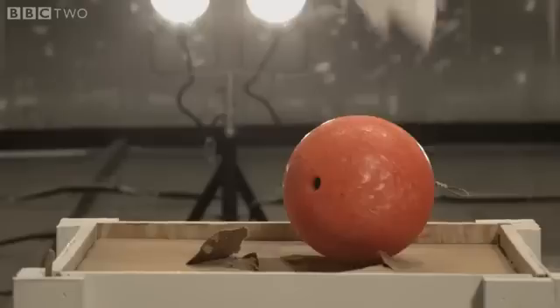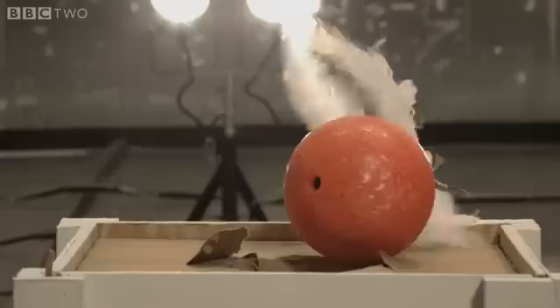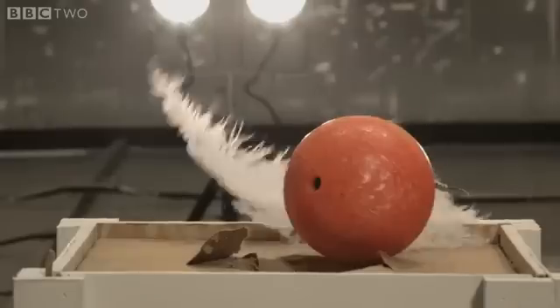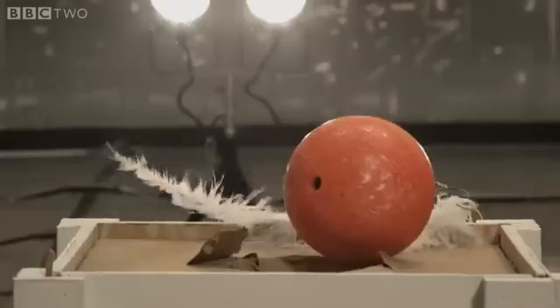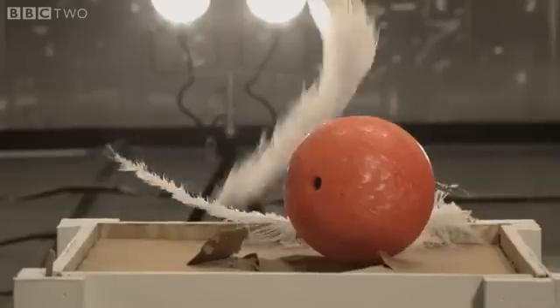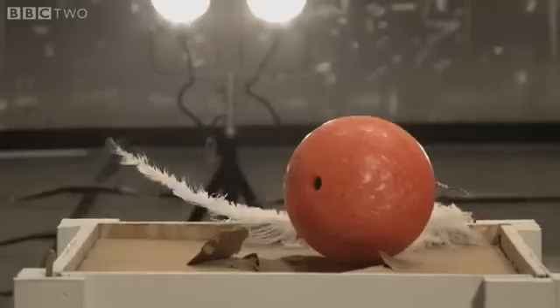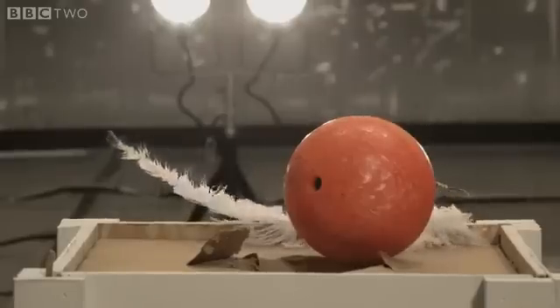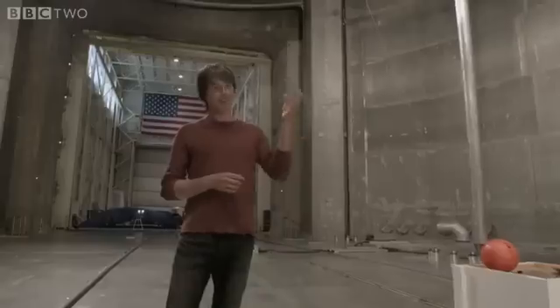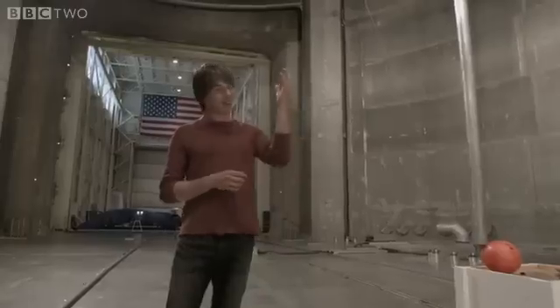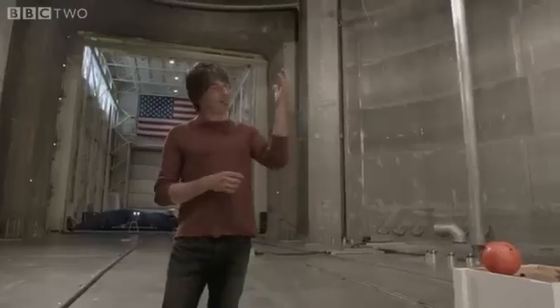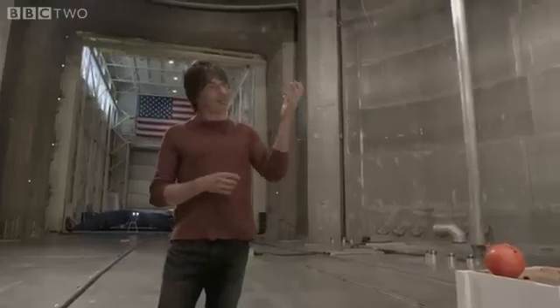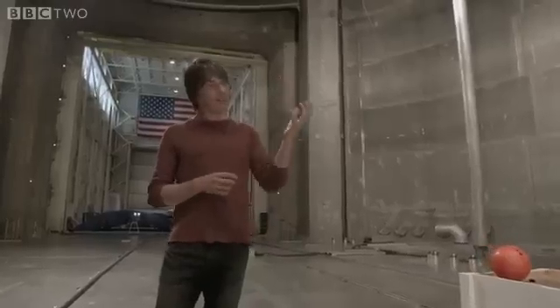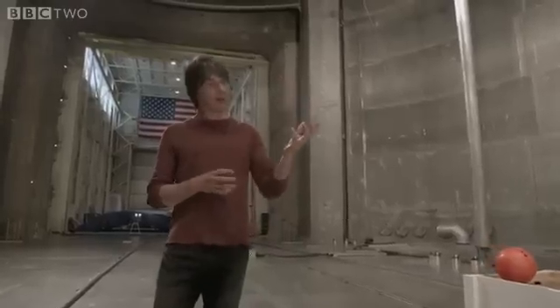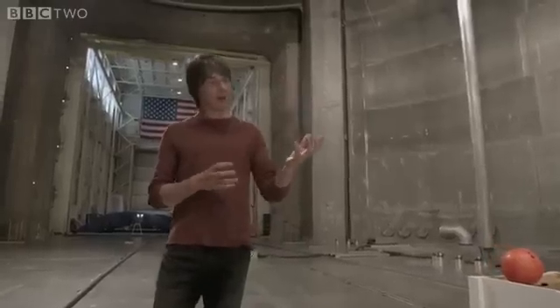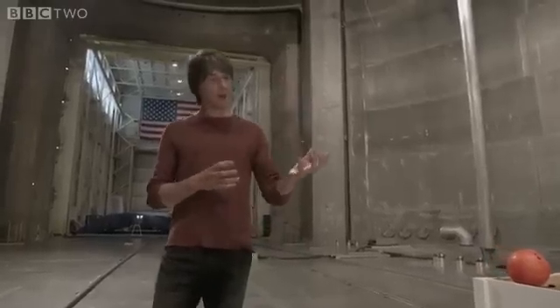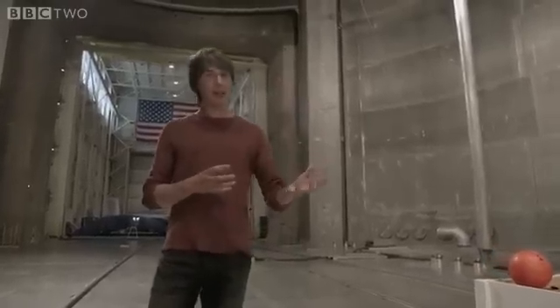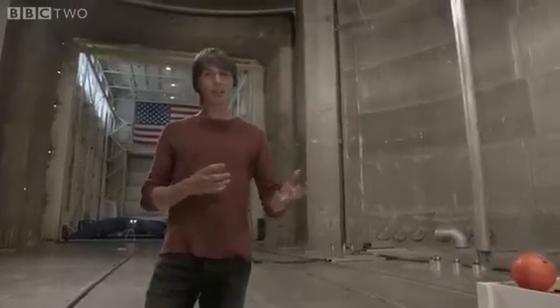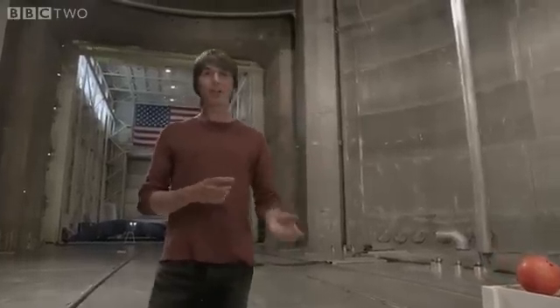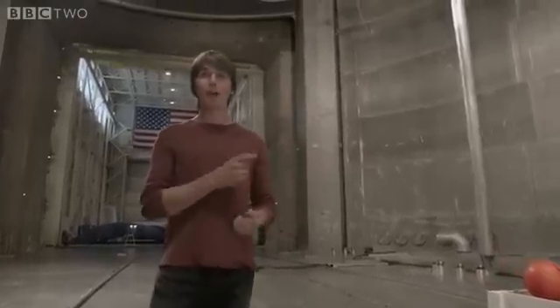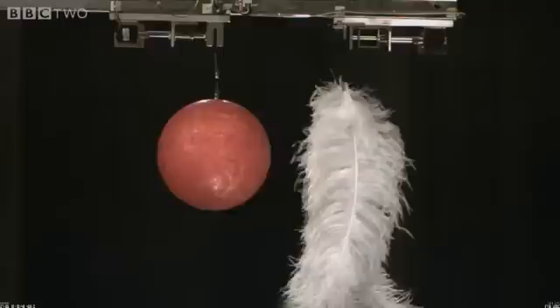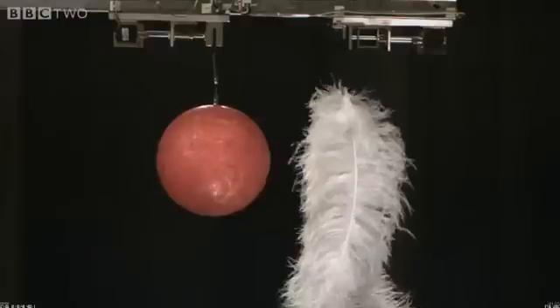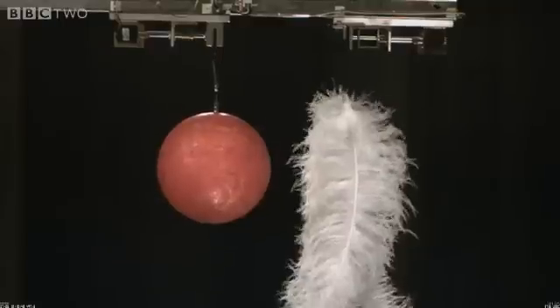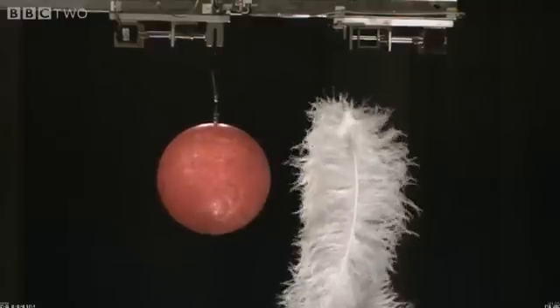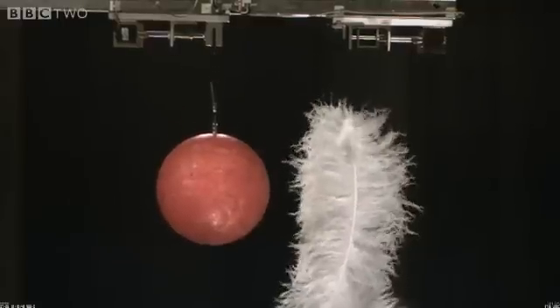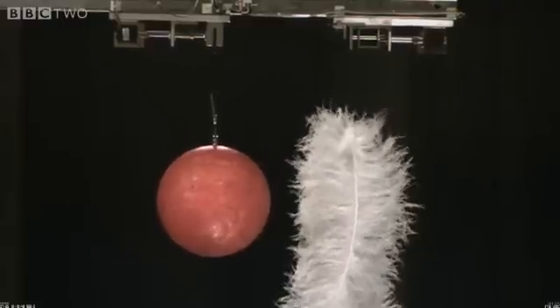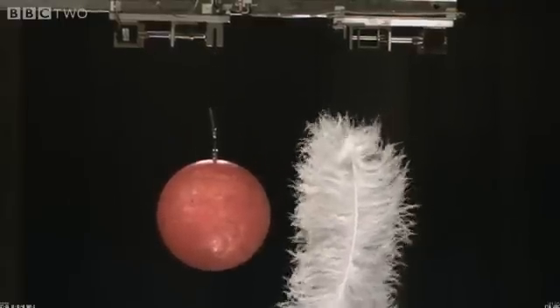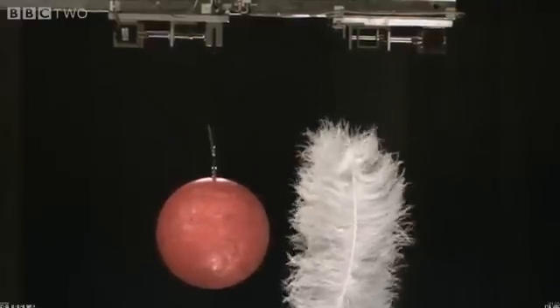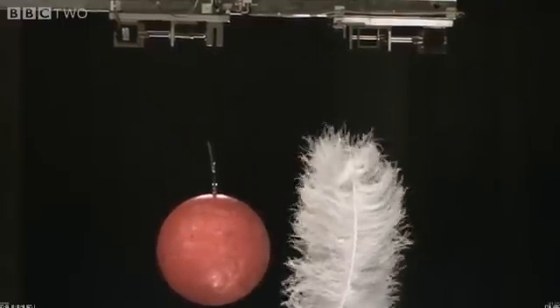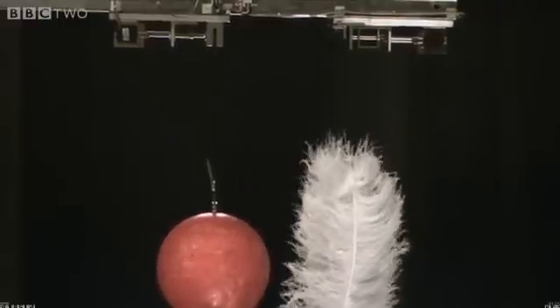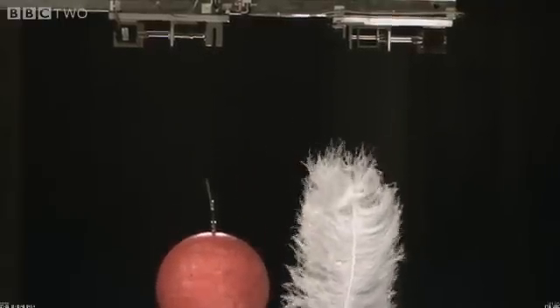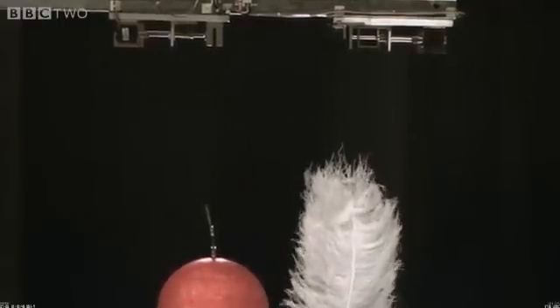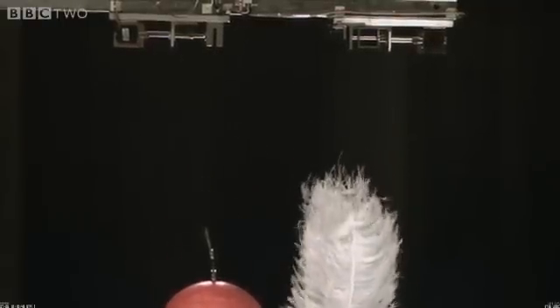Now, in this case, the feathers fell to the ground at a slower rate than the bowling ball because of air resistance.